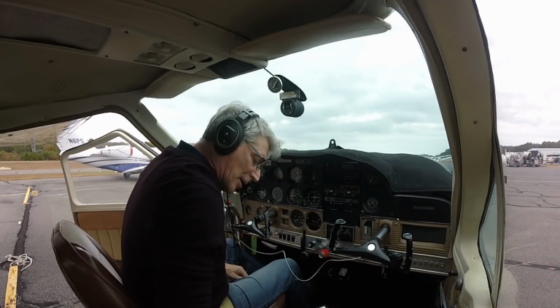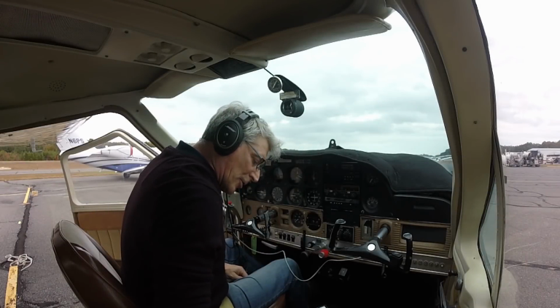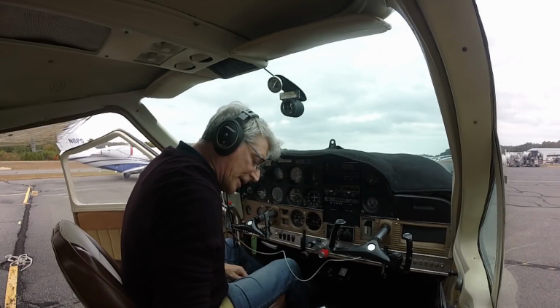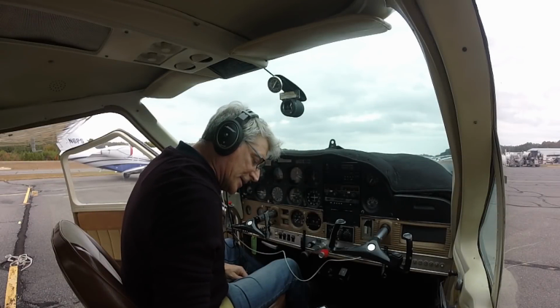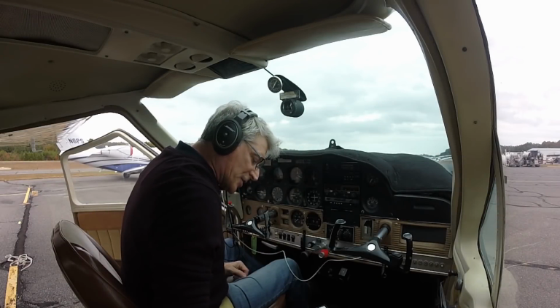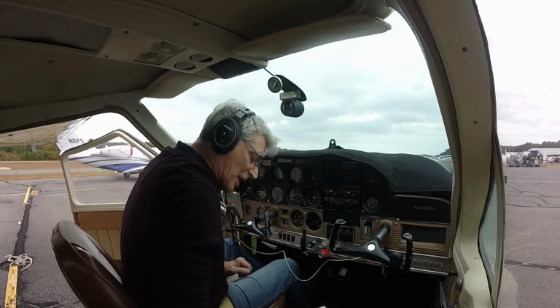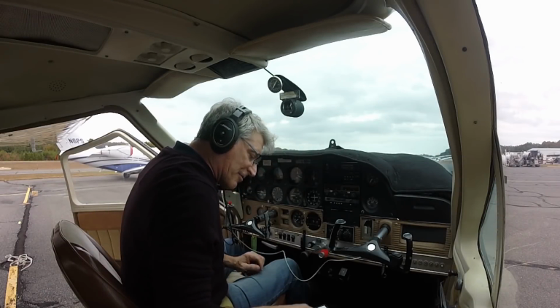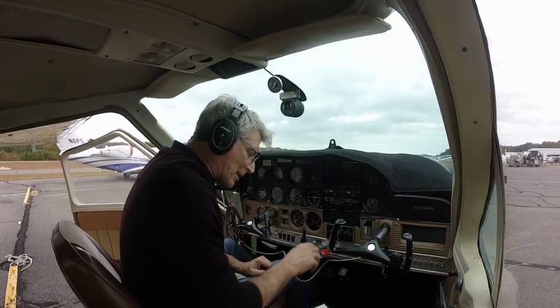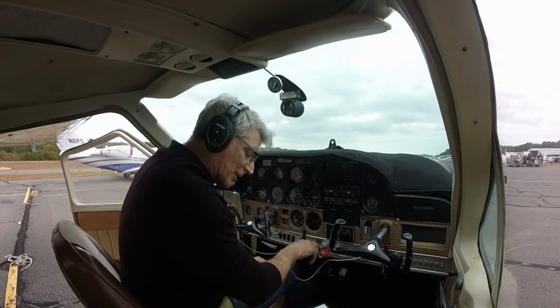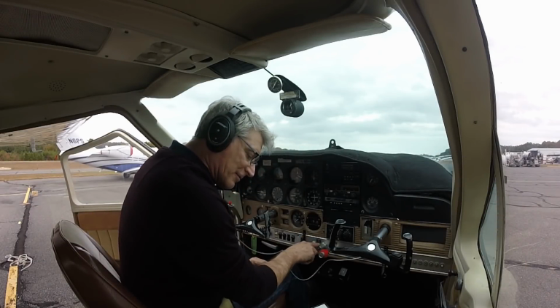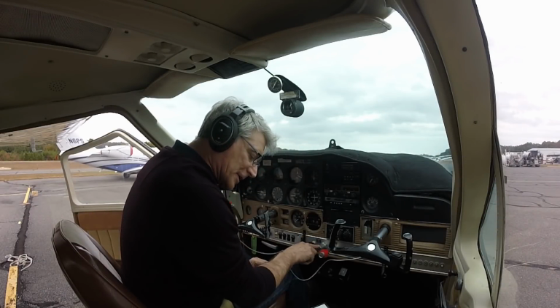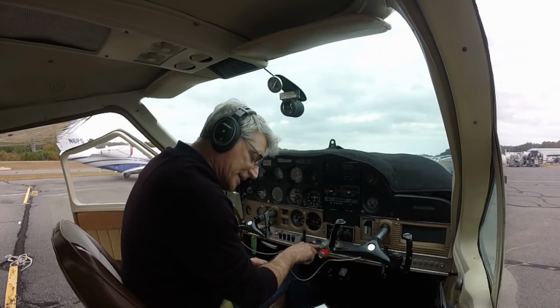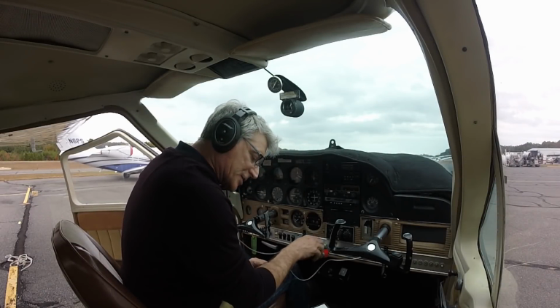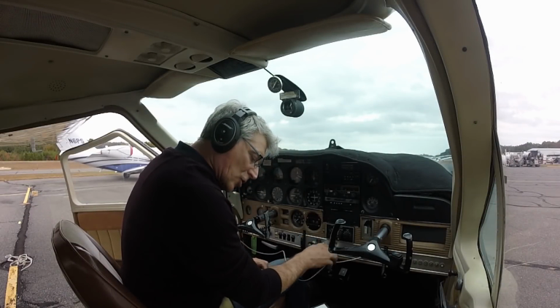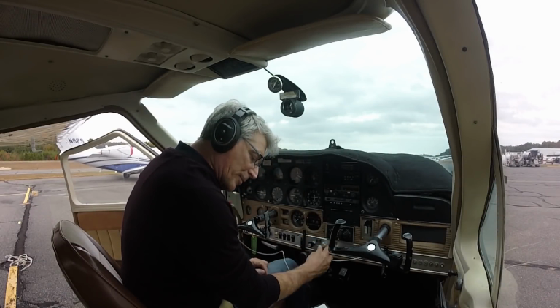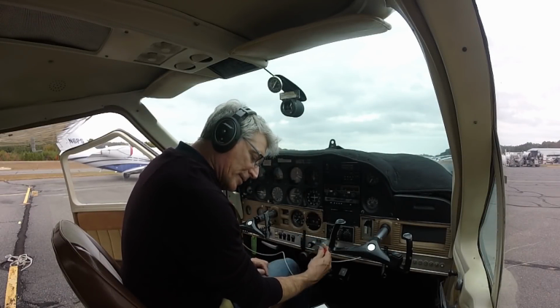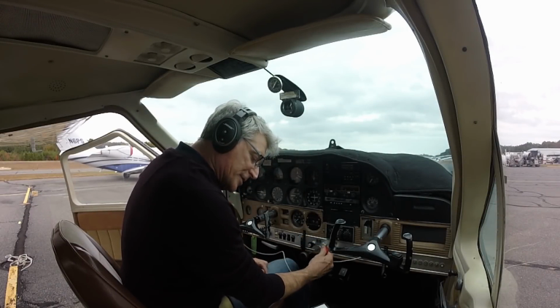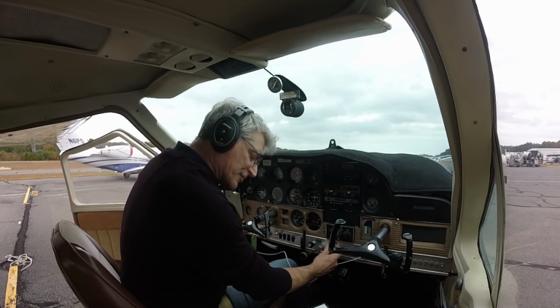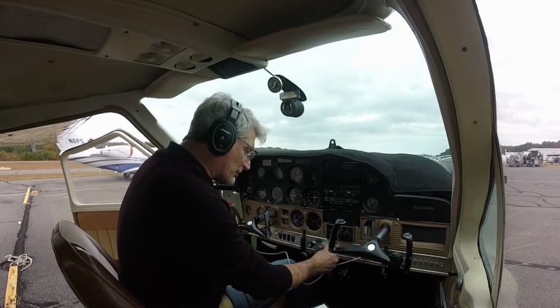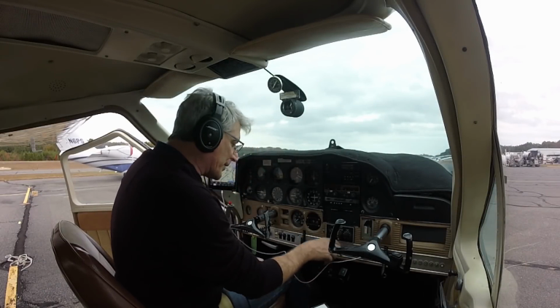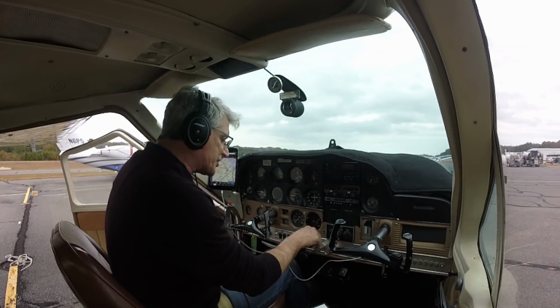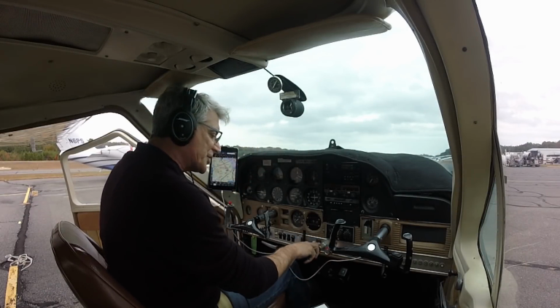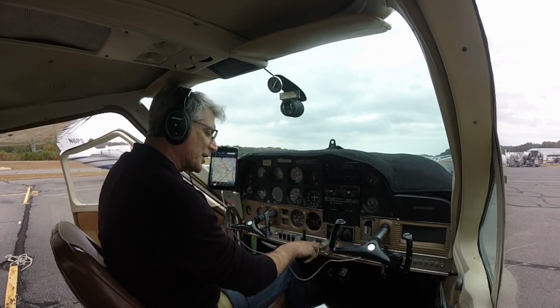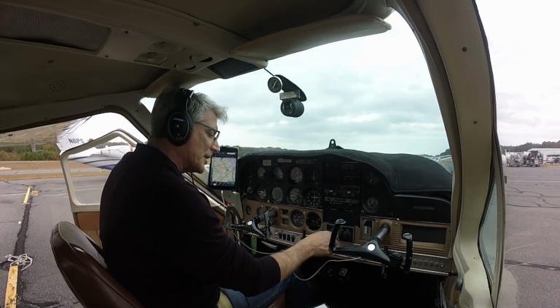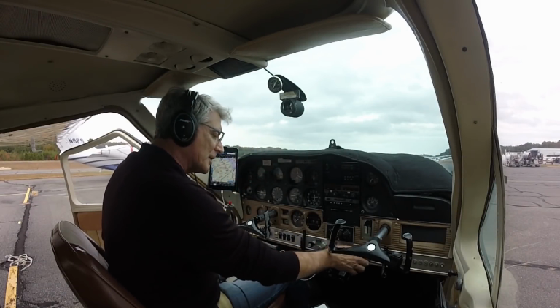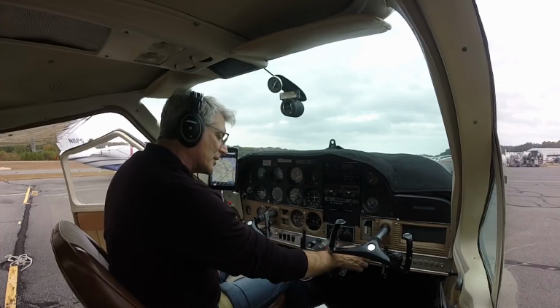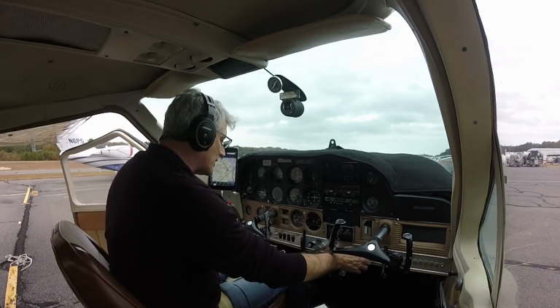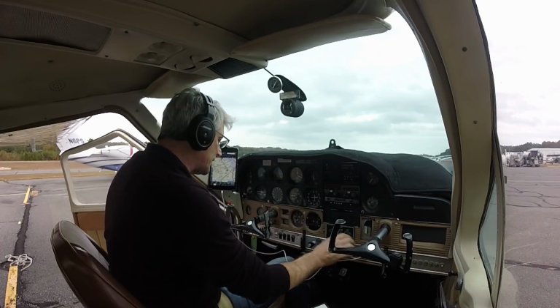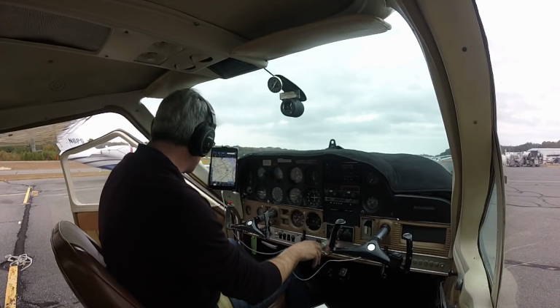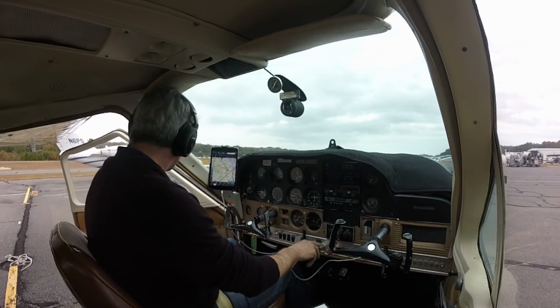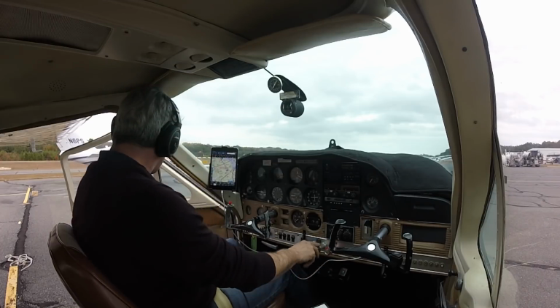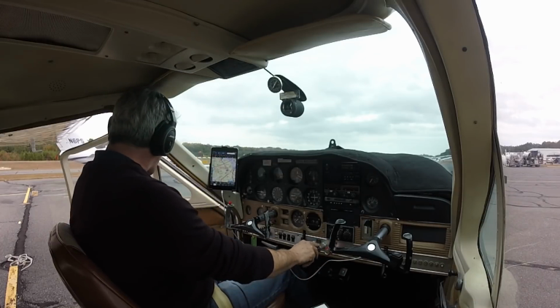Carburetor heat is off. Power lever is open. Mixture full rich. Good. Clear.